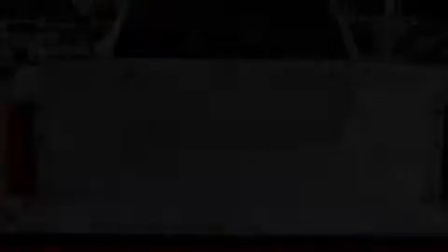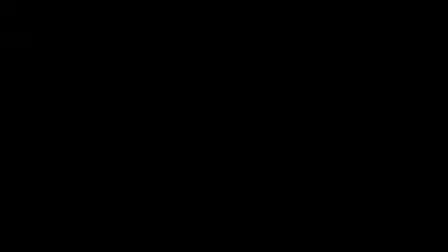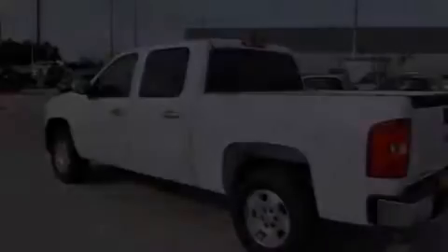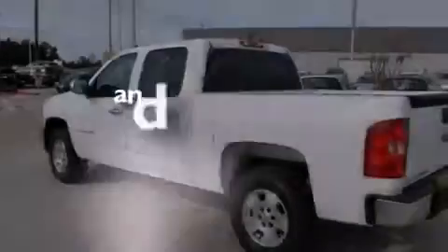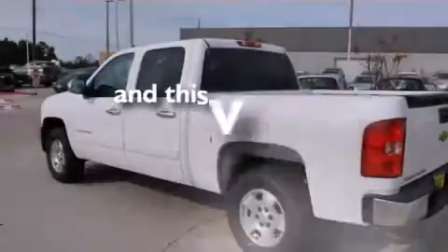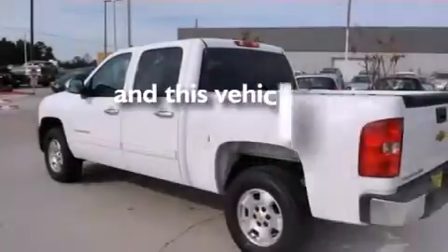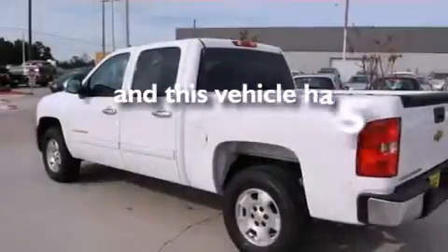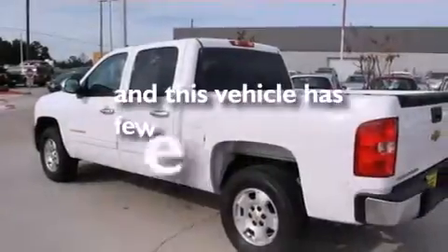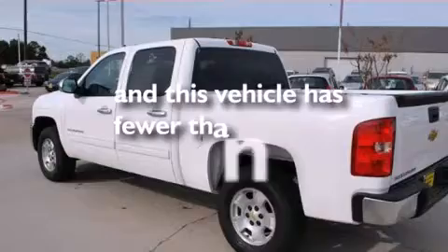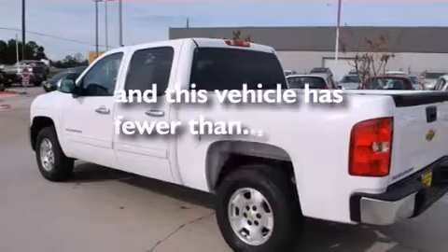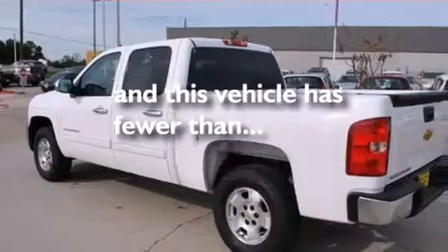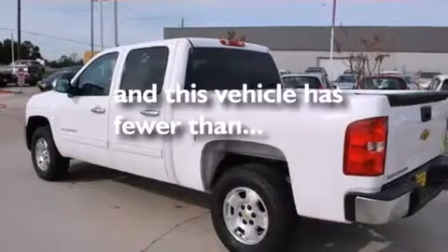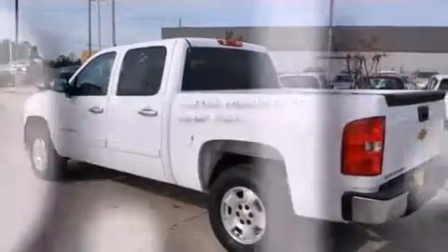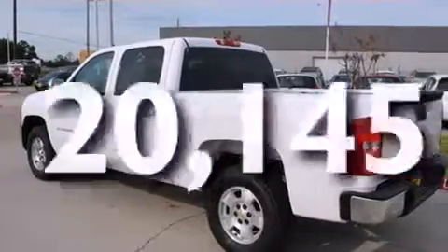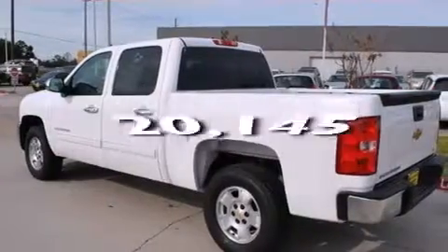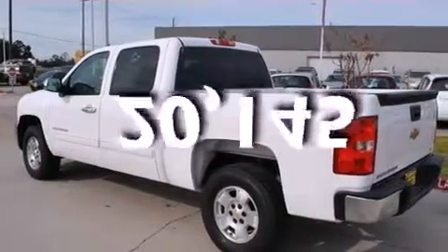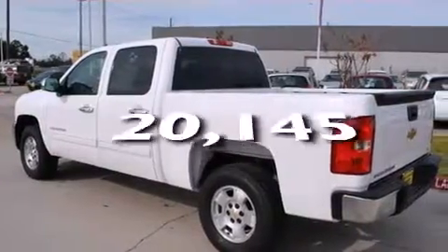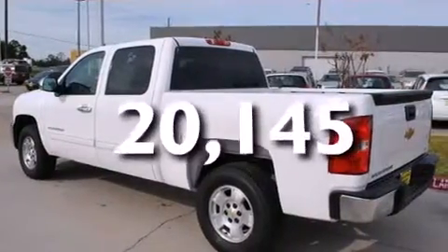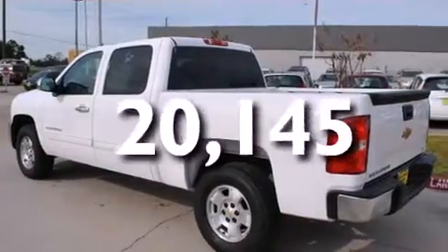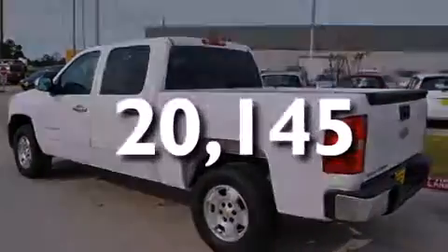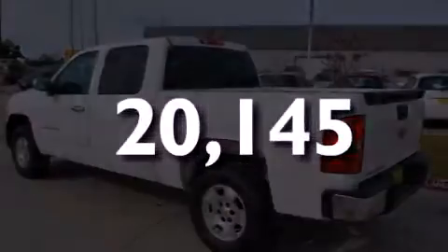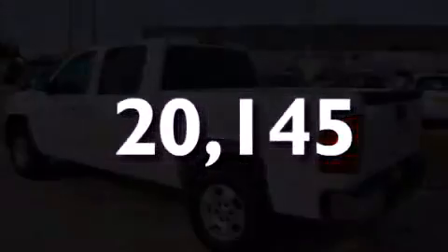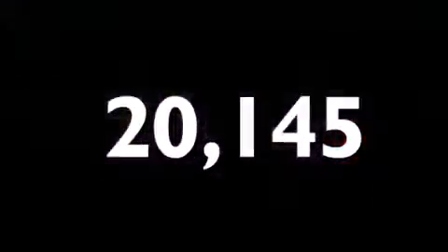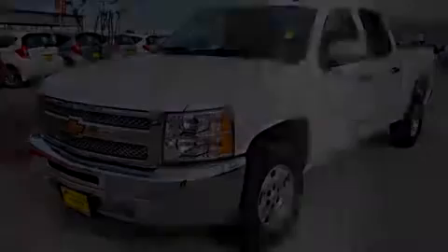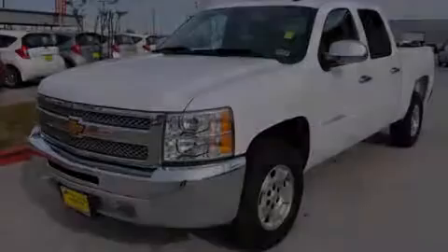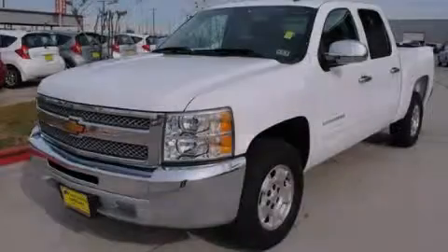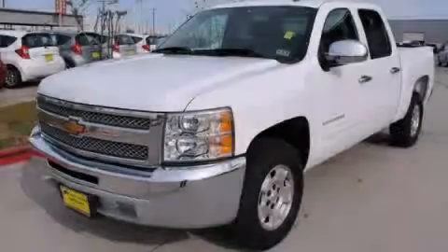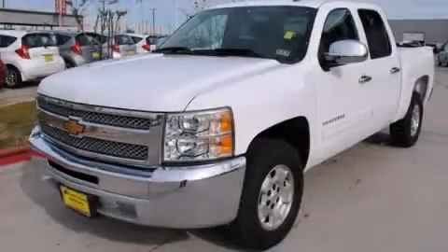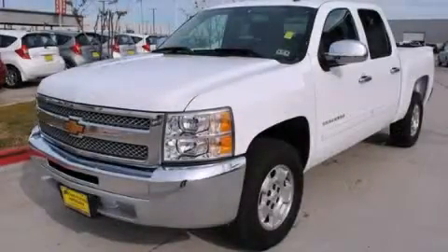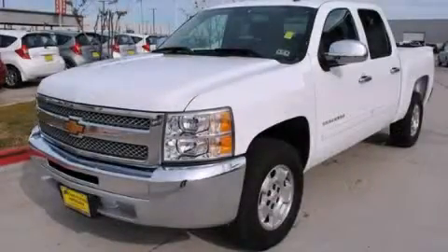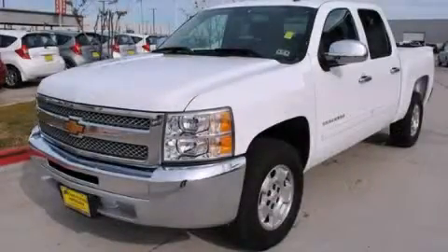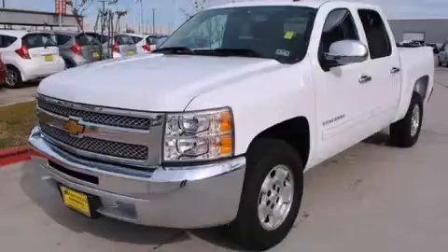This vehicle has fewer than 21,000 miles on the odometer. Stop by today and test drive this vehicle for yourself.